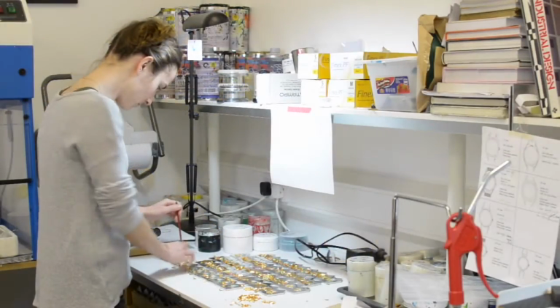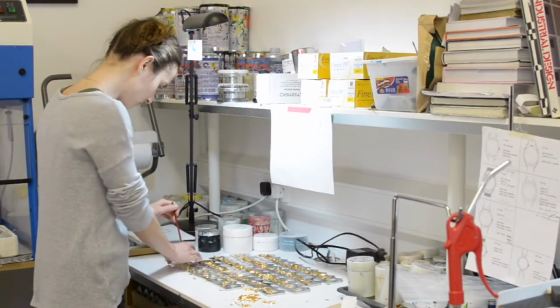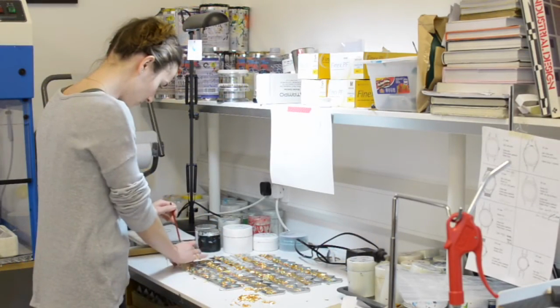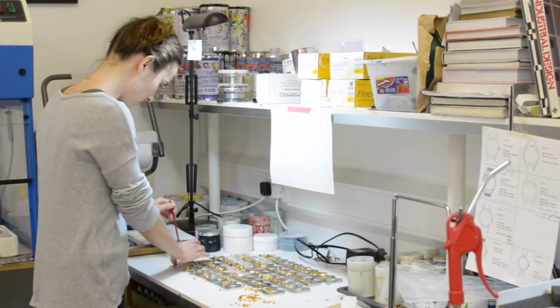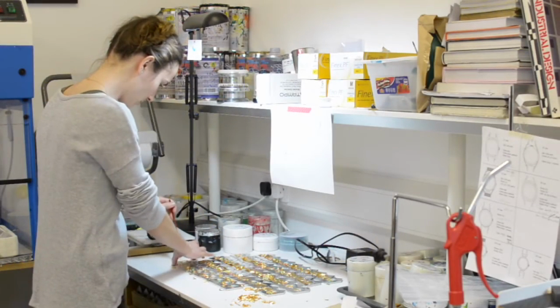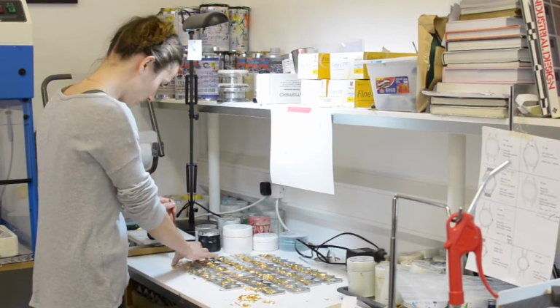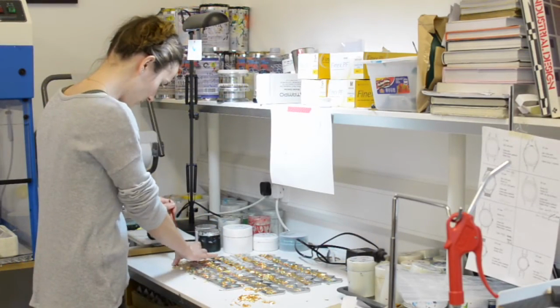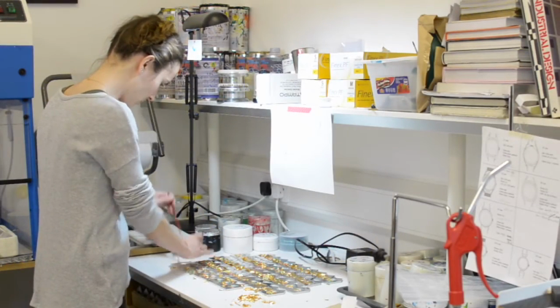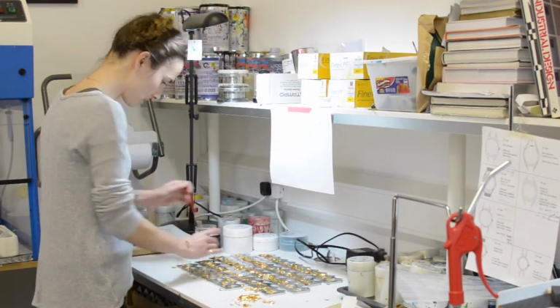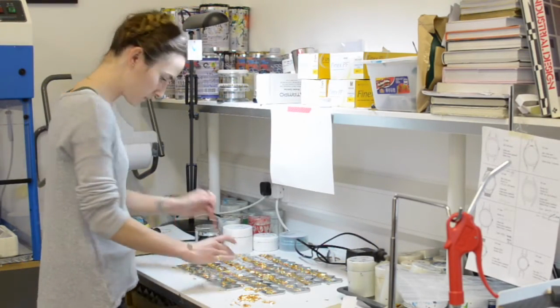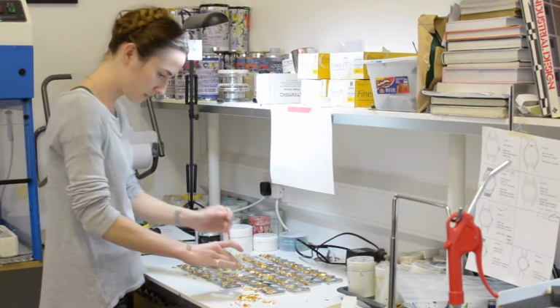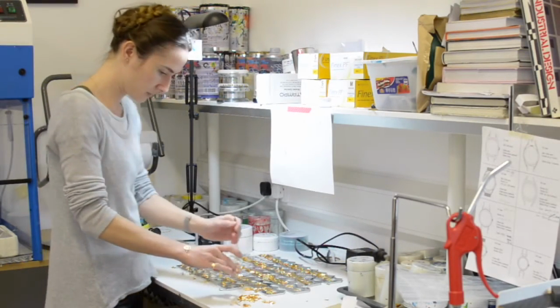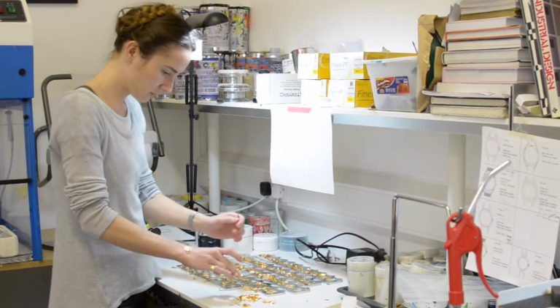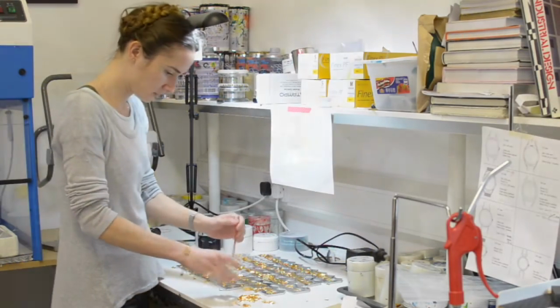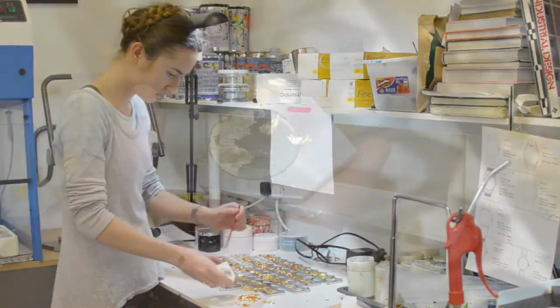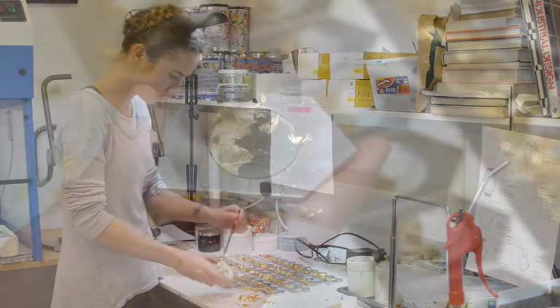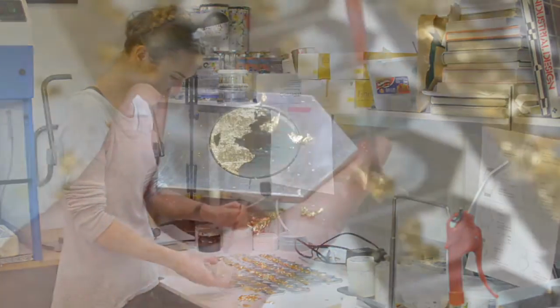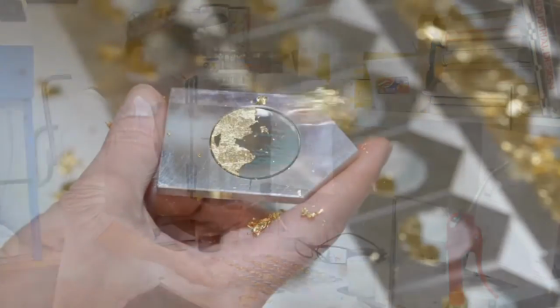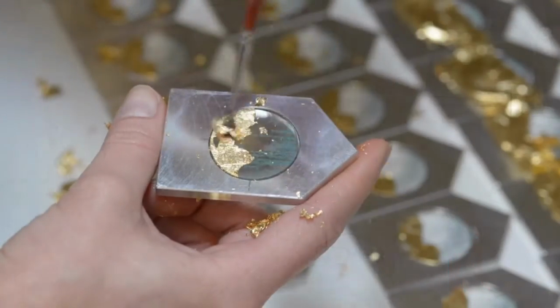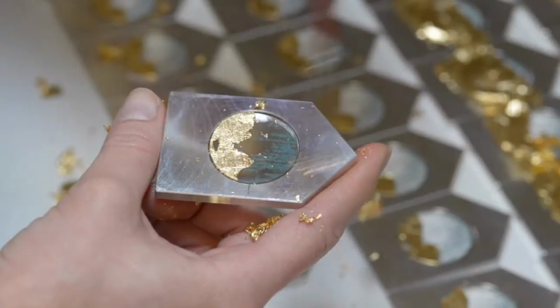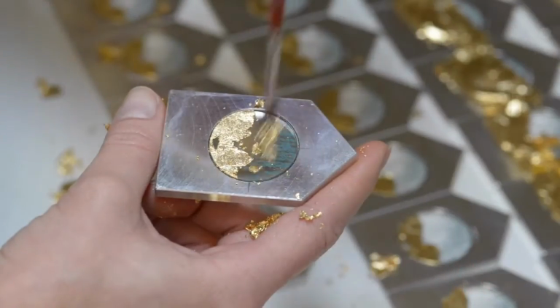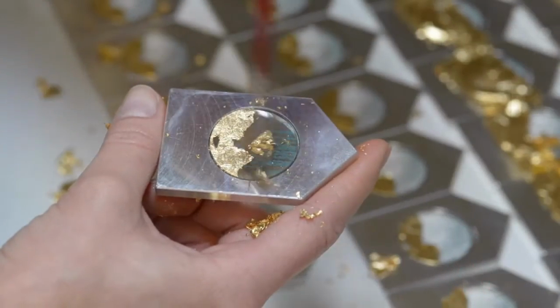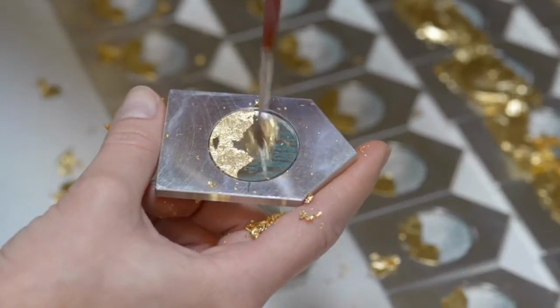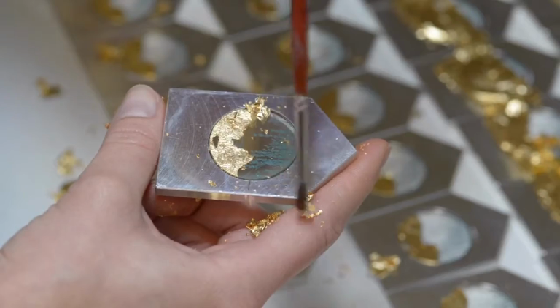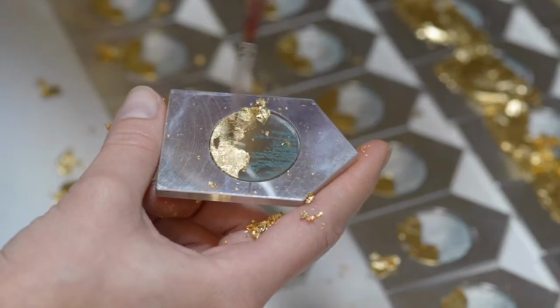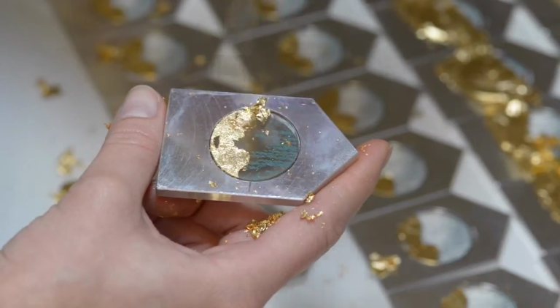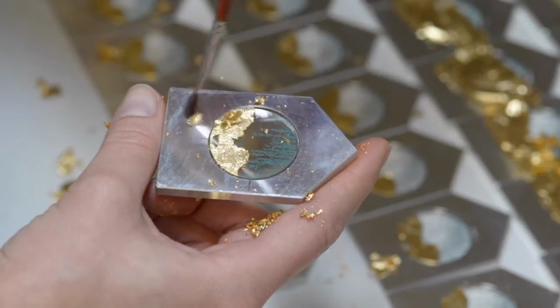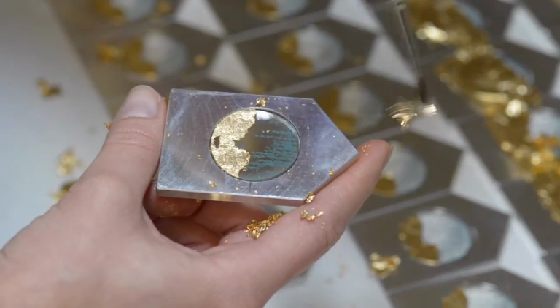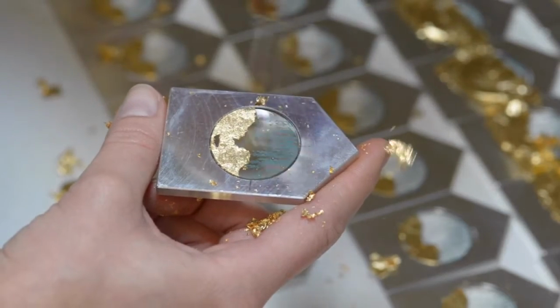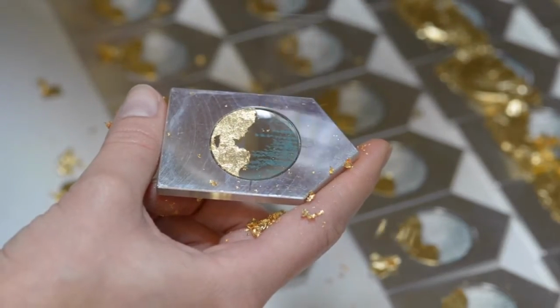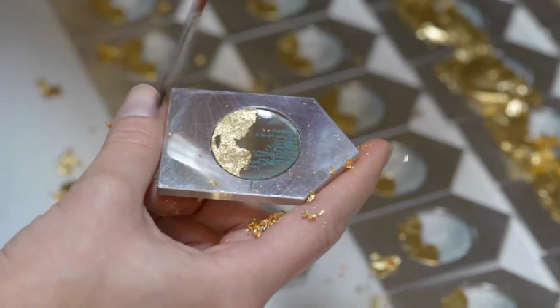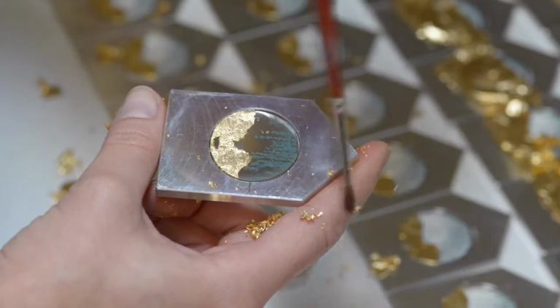After the glue has dried, I clean off the excess gold, which reveals the outline of the design.